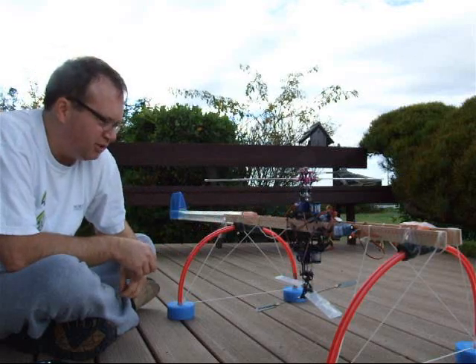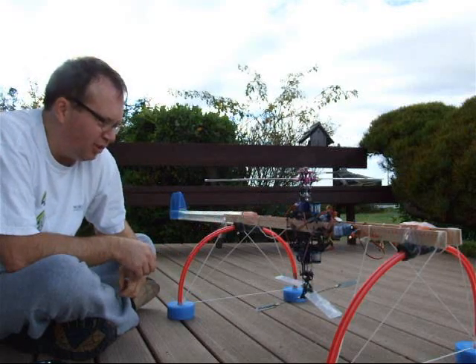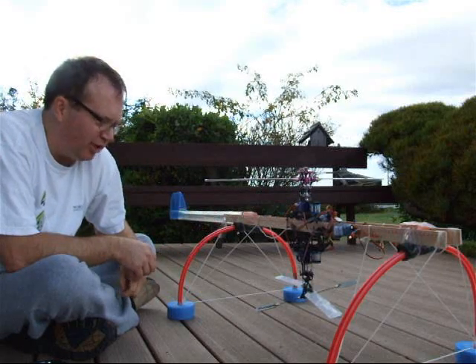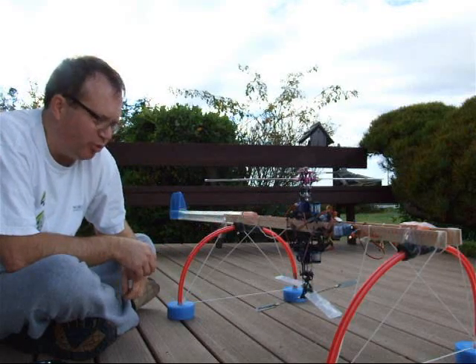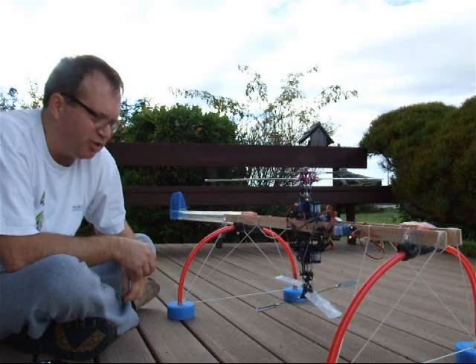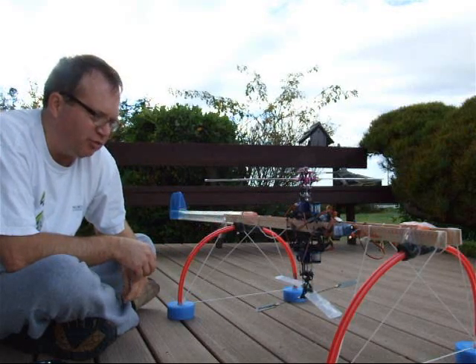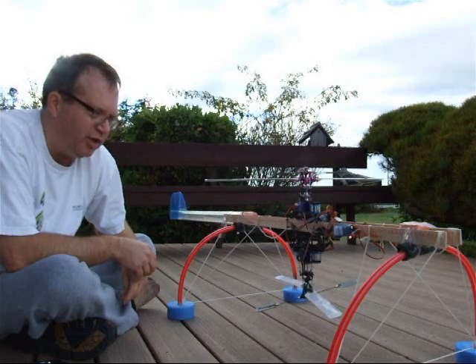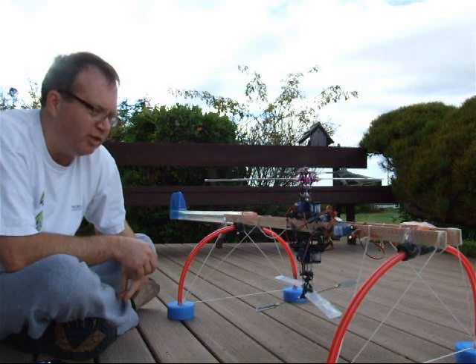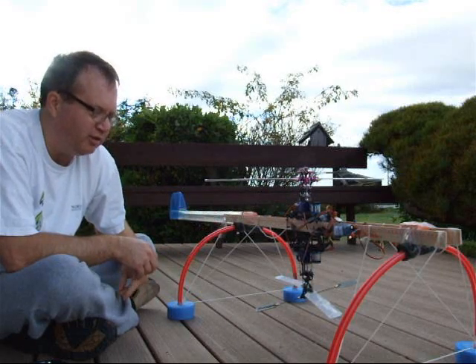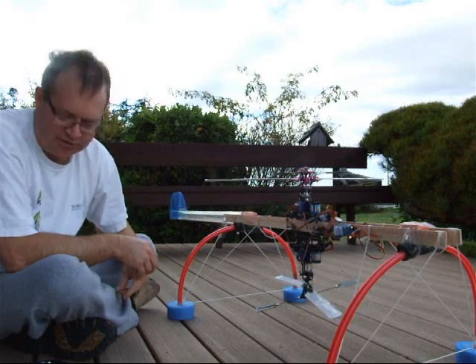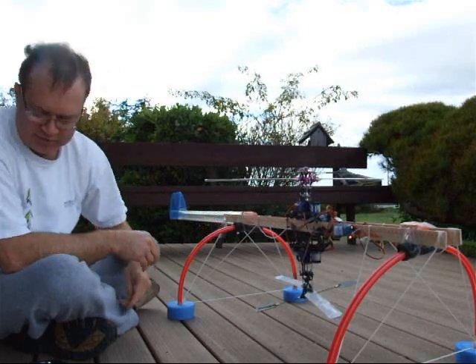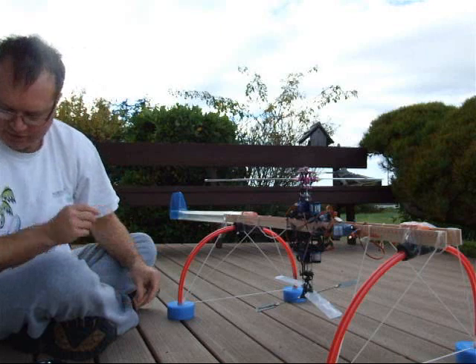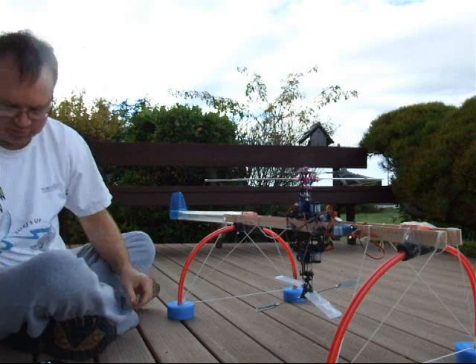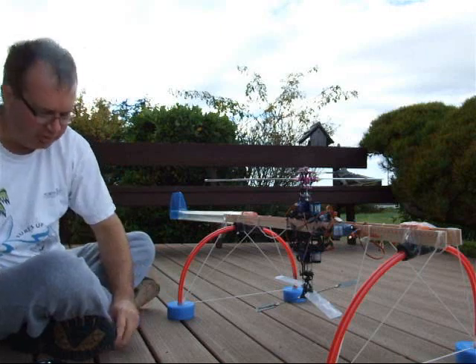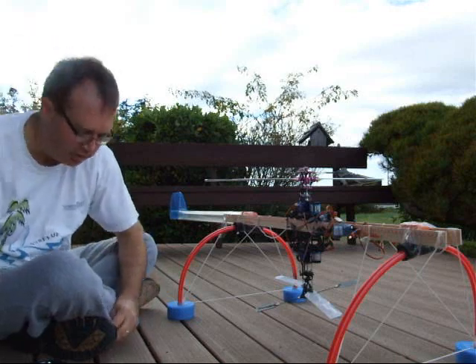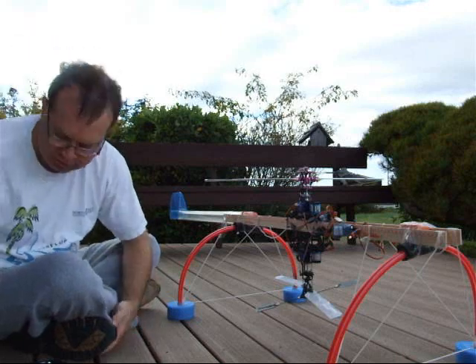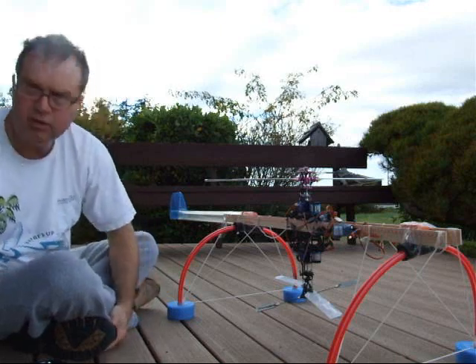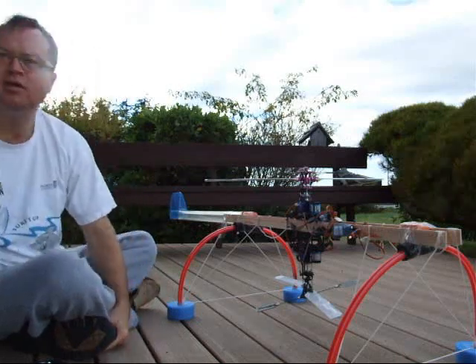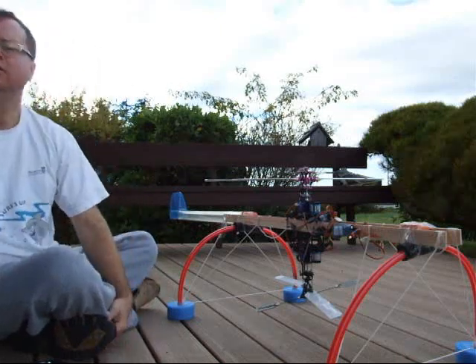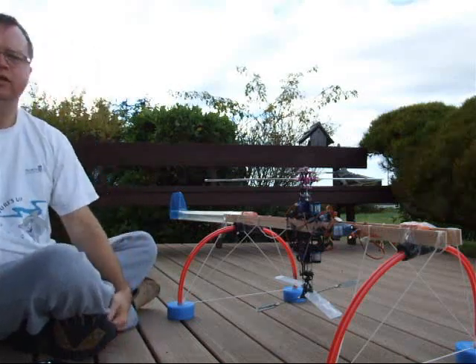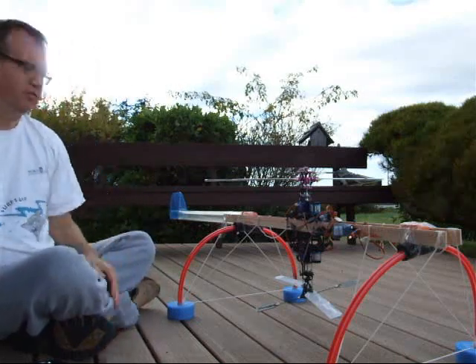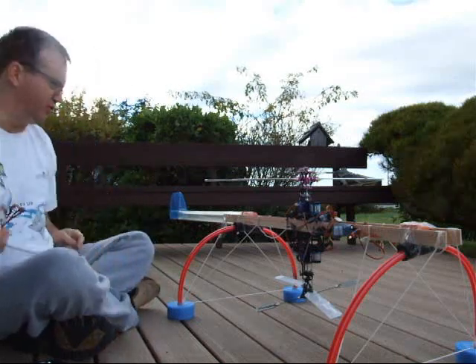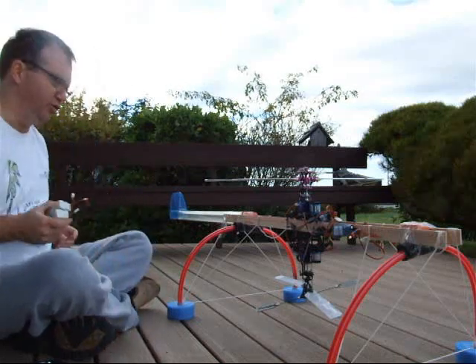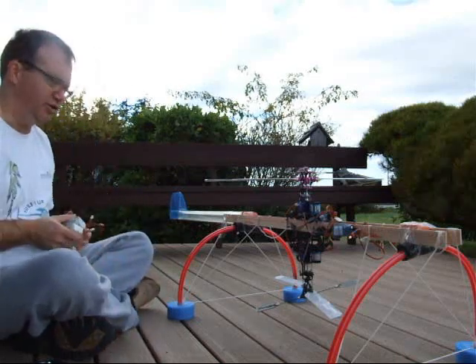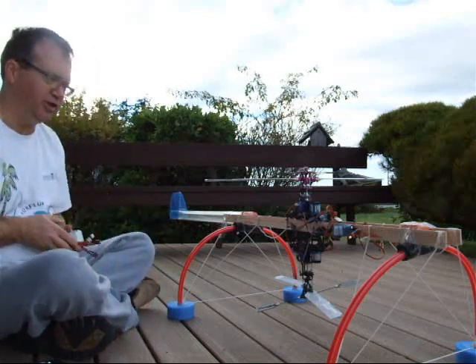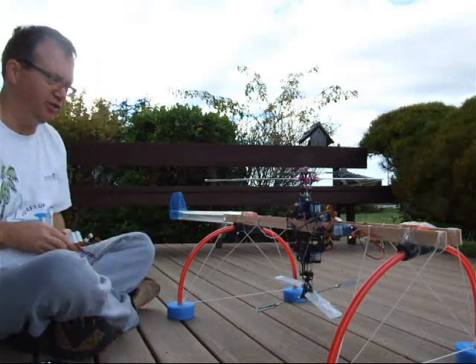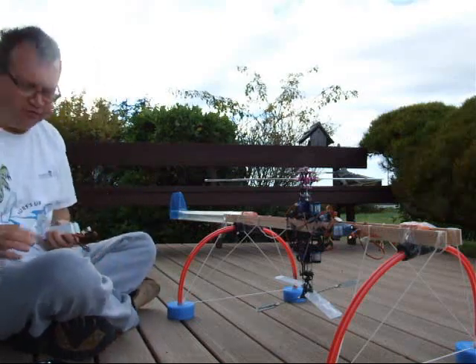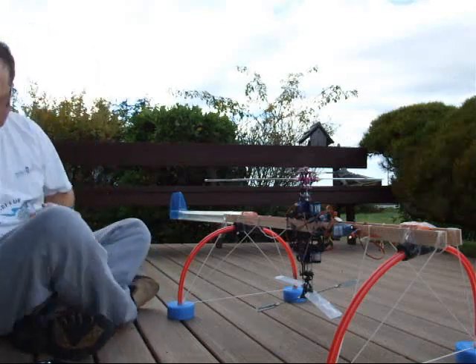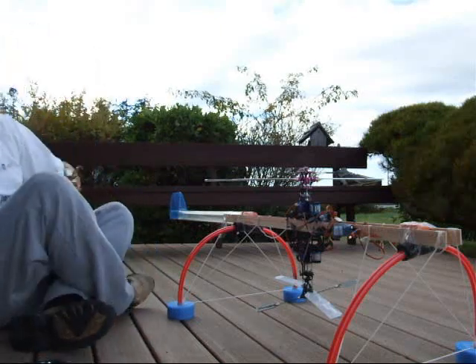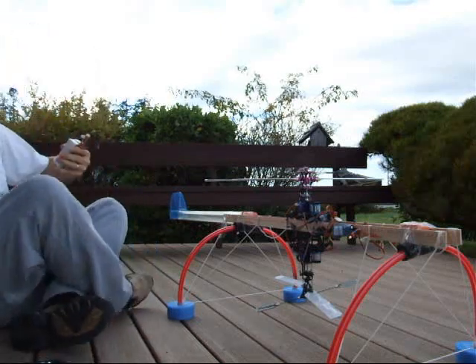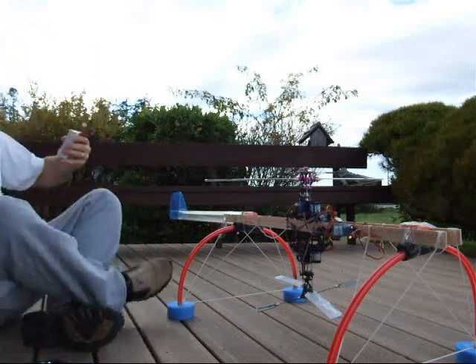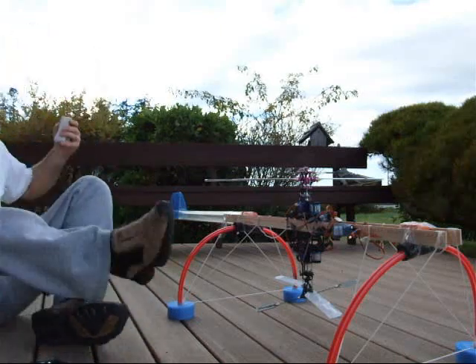This is not really a production-ready device, but without further ado, let's try to fire it up and see what happens.